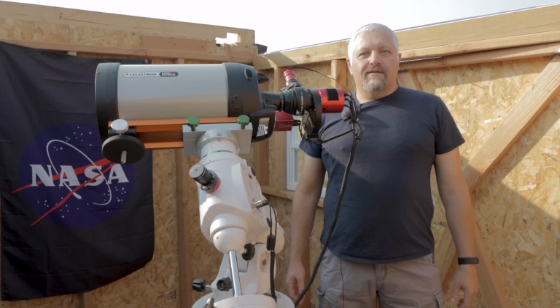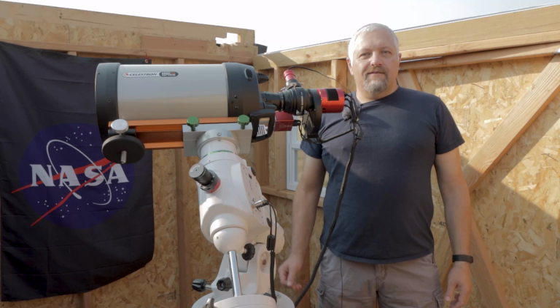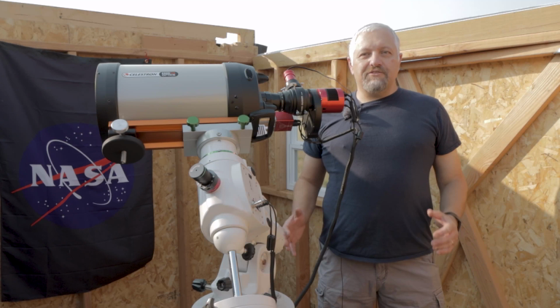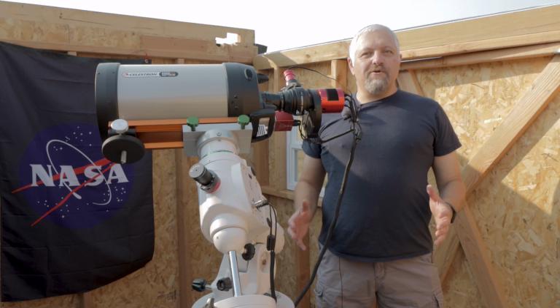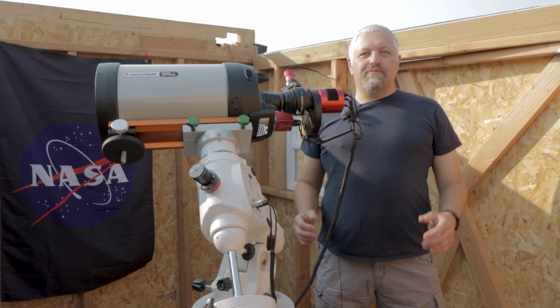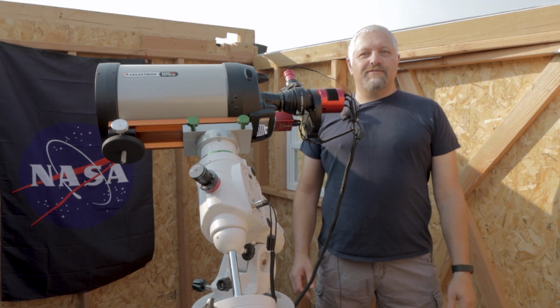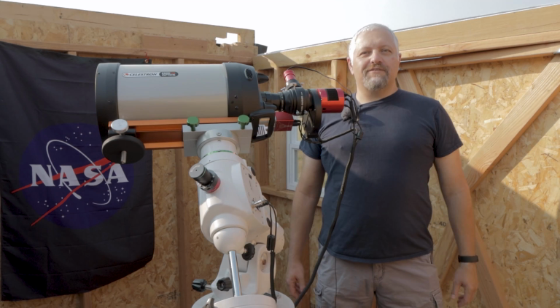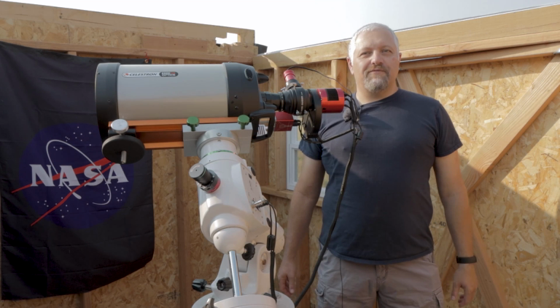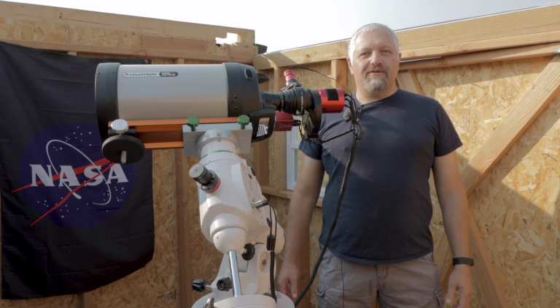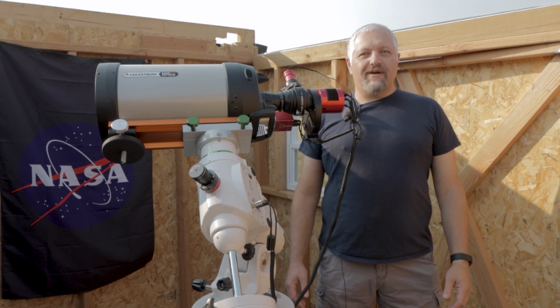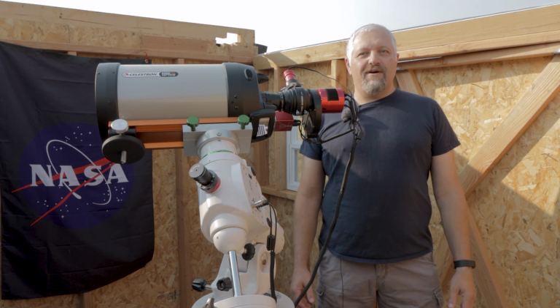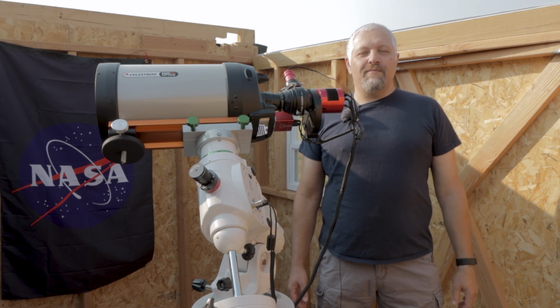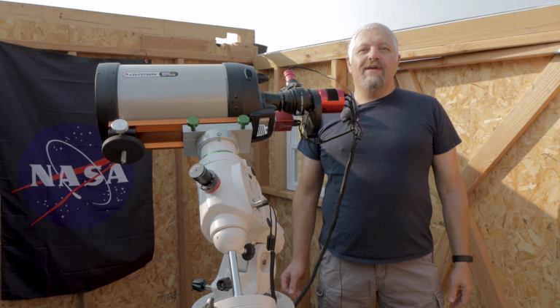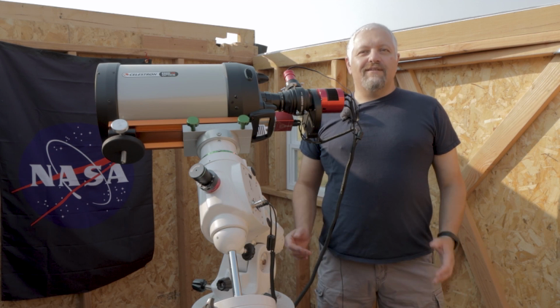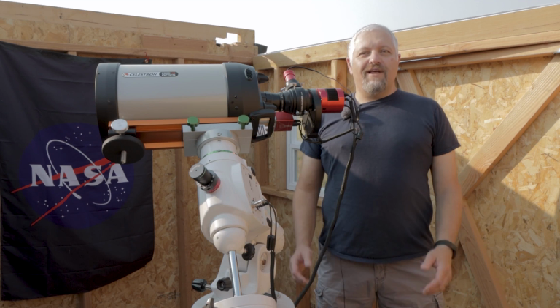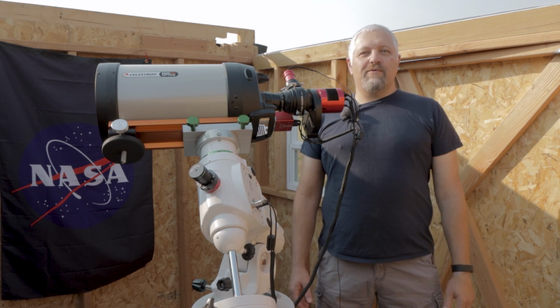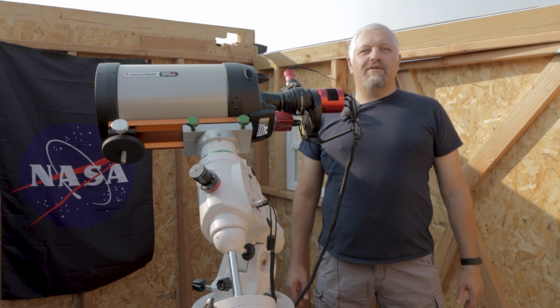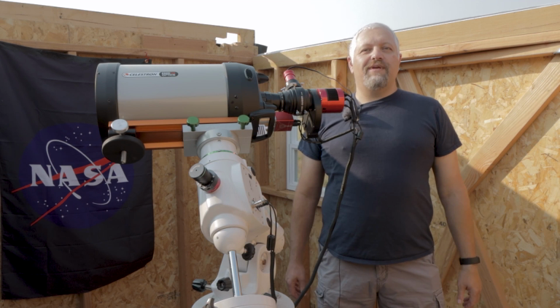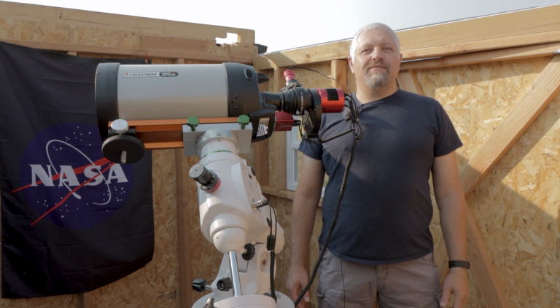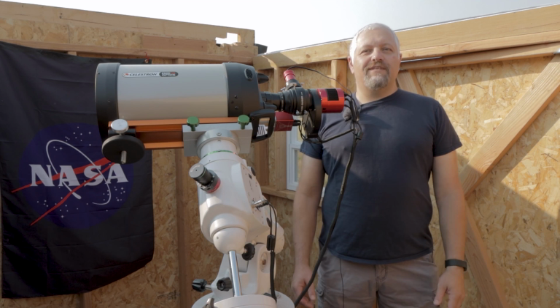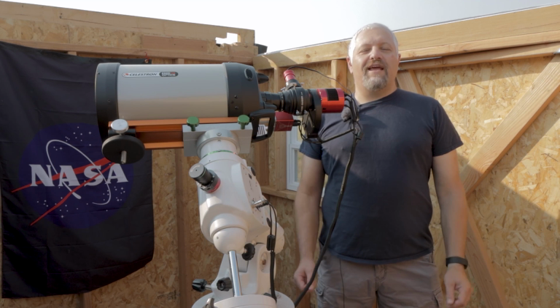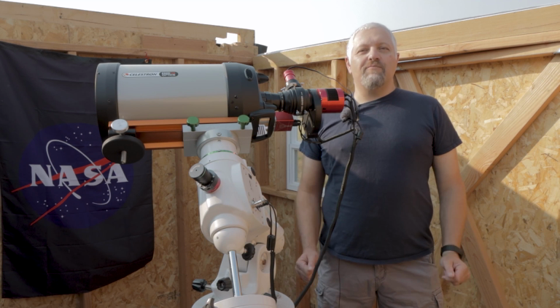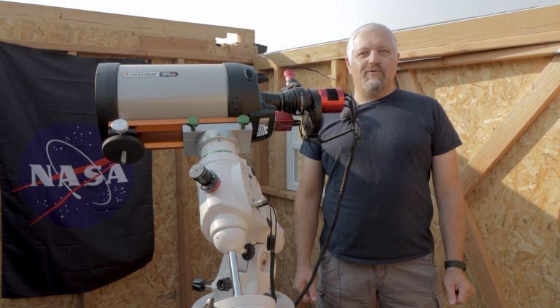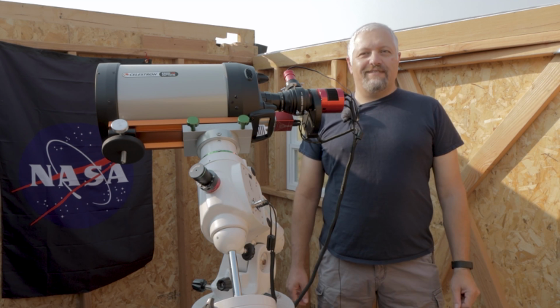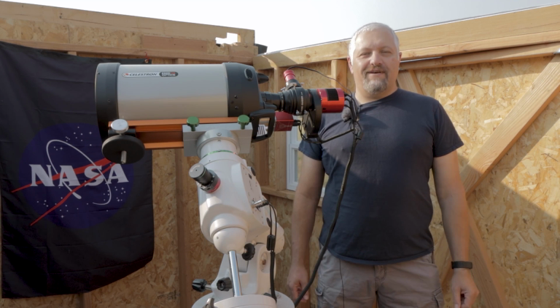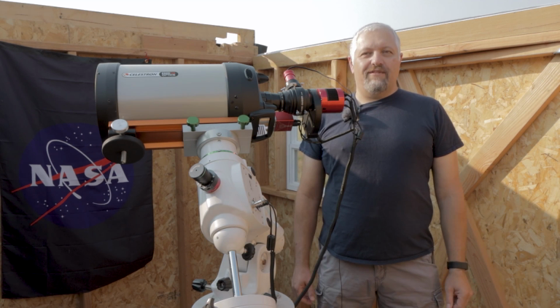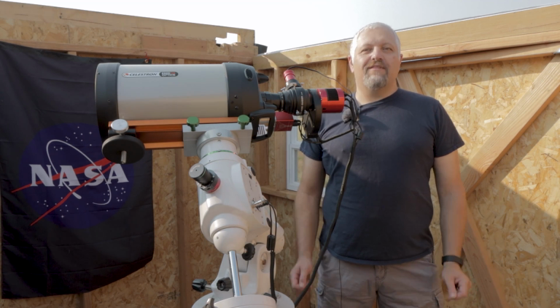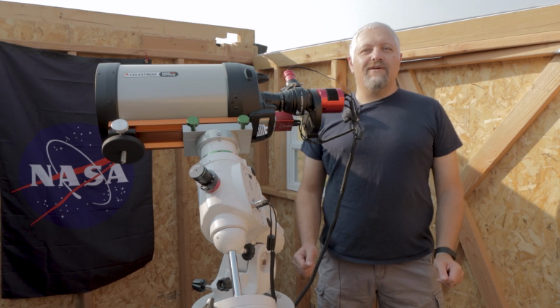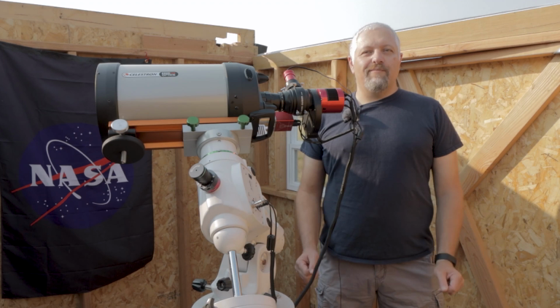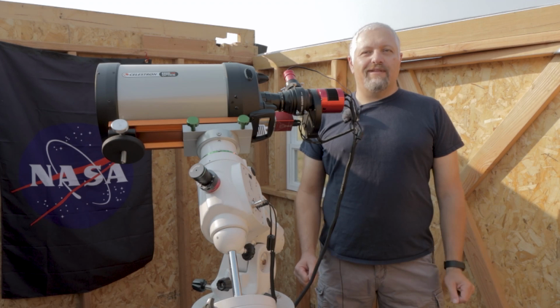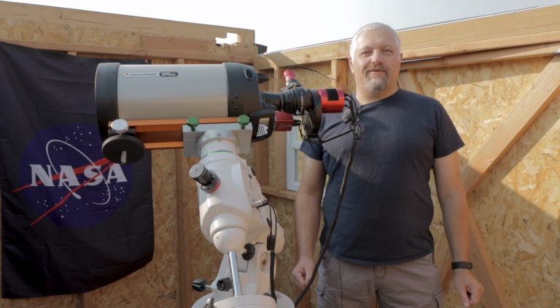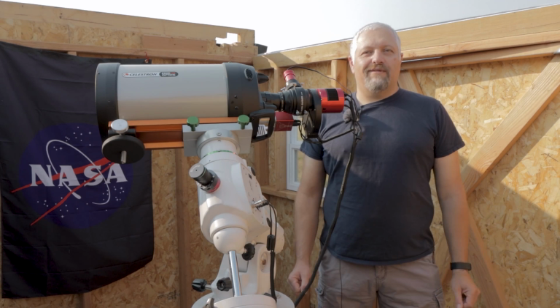This is Joe from joesastrophoto.com and tonight we're going to be imaging M27, the Dumbbell Nebula.